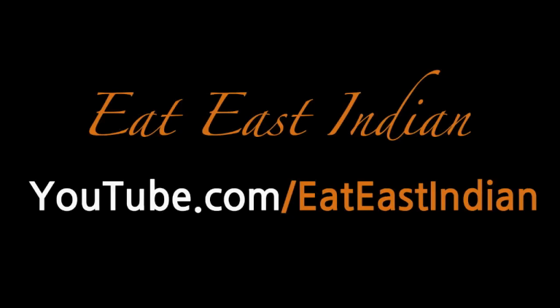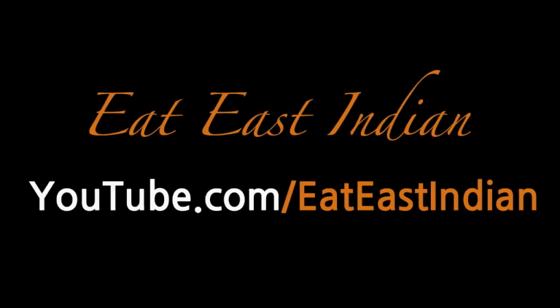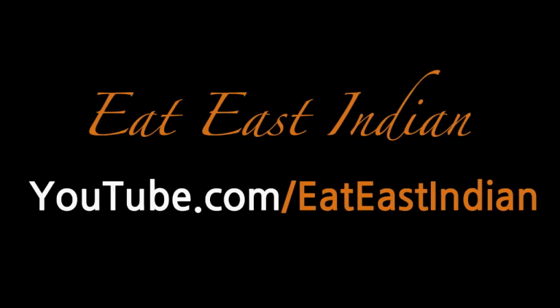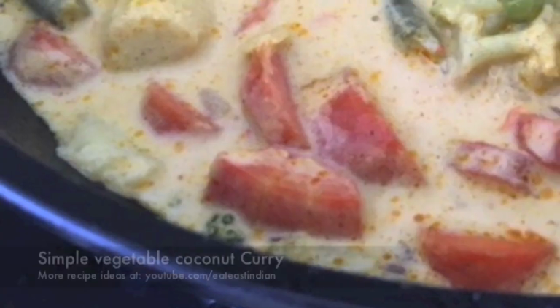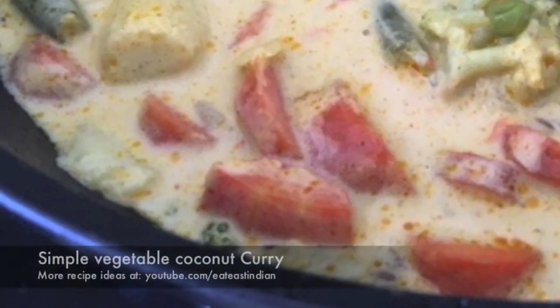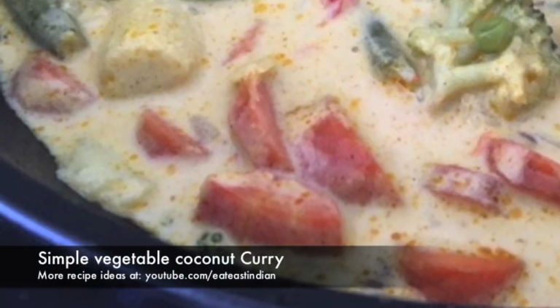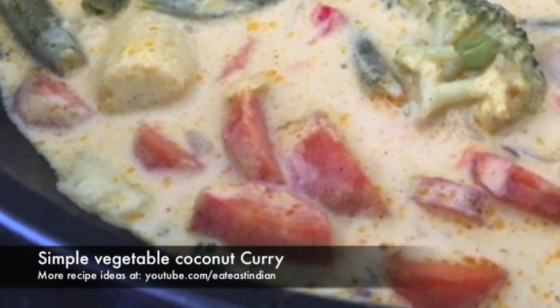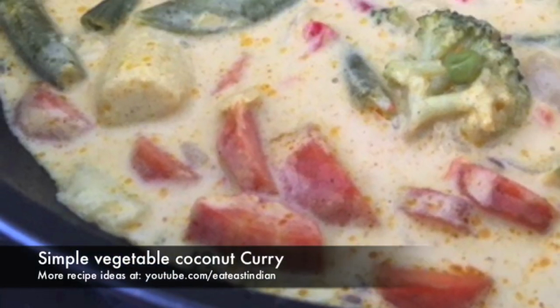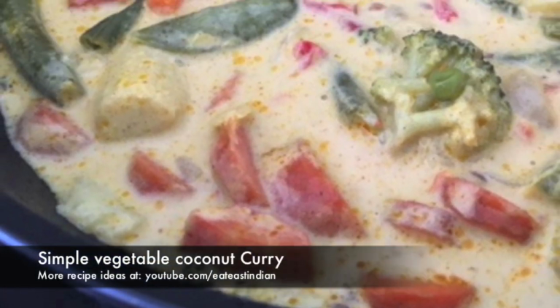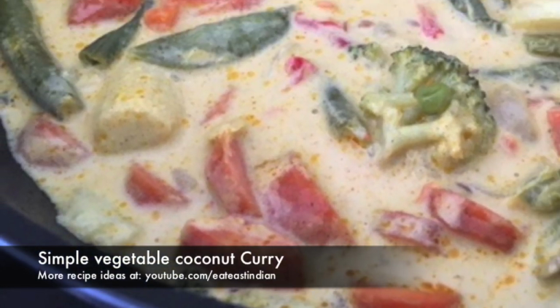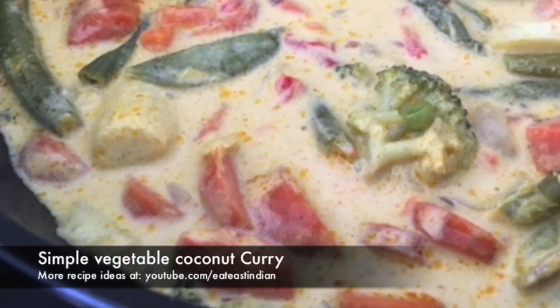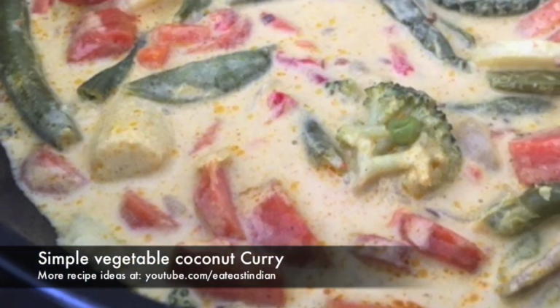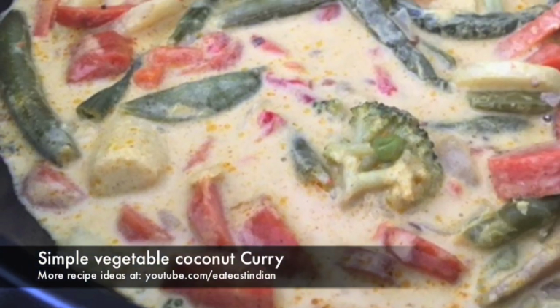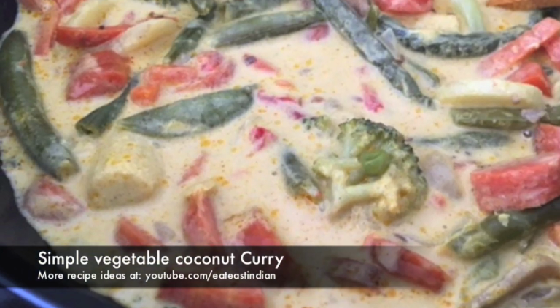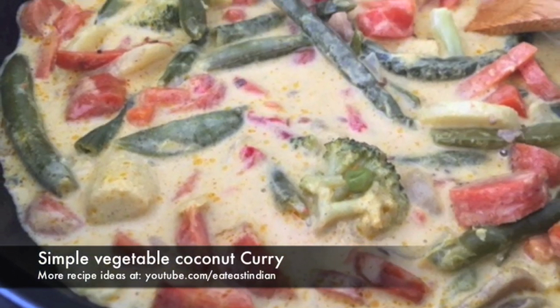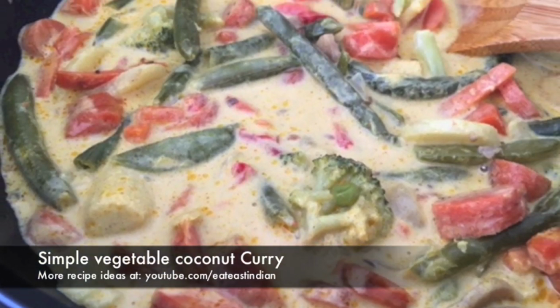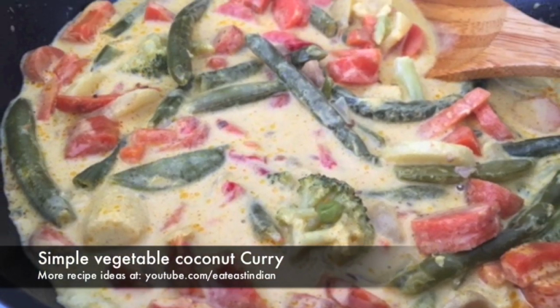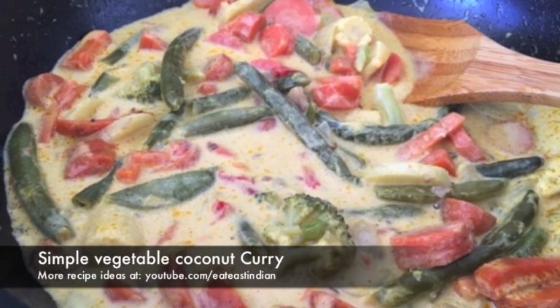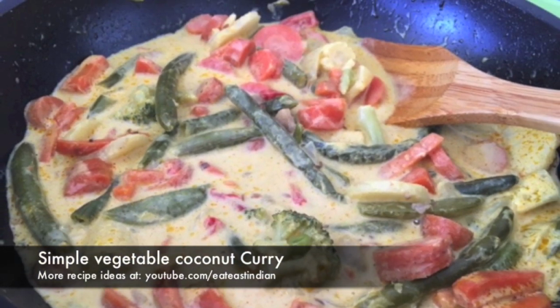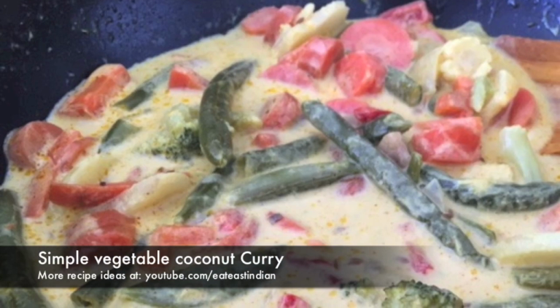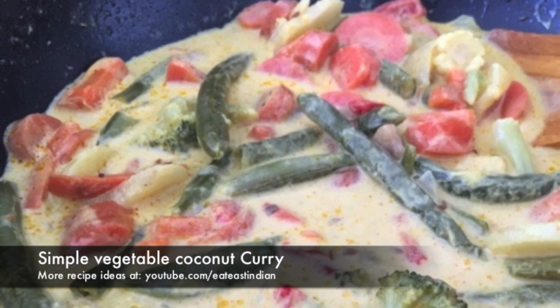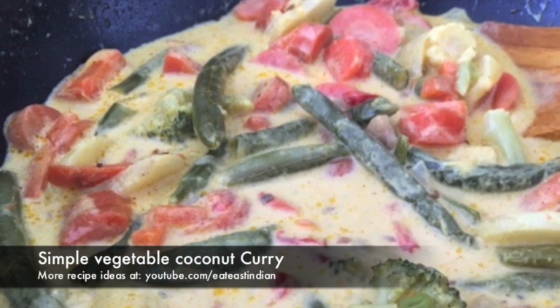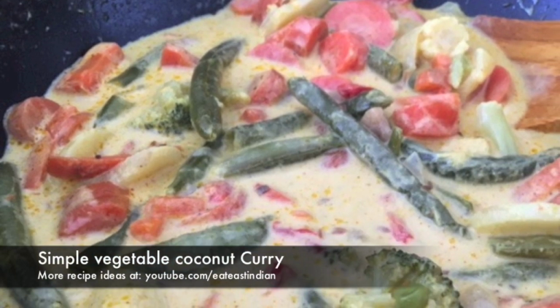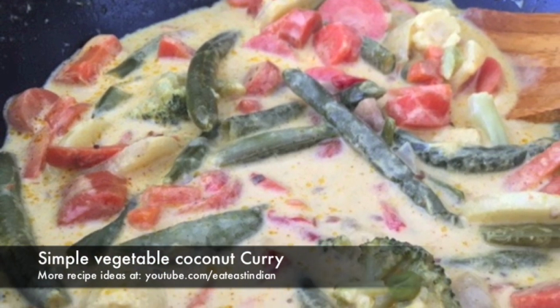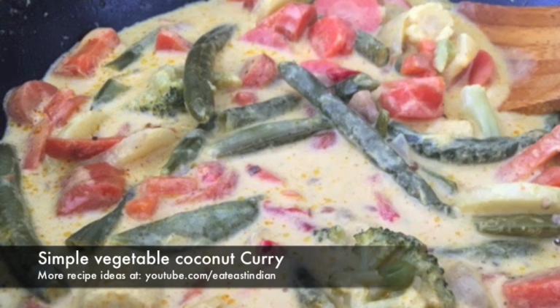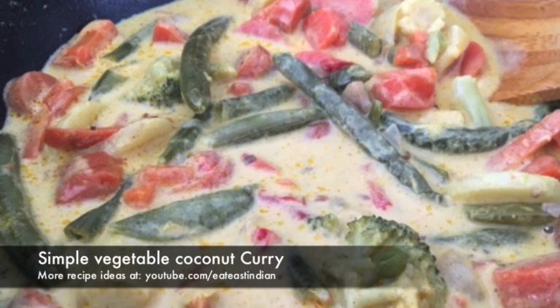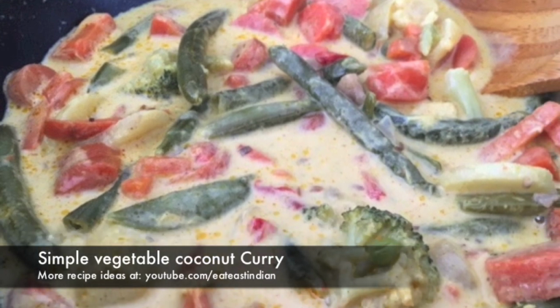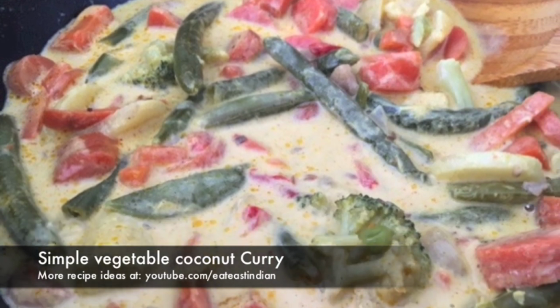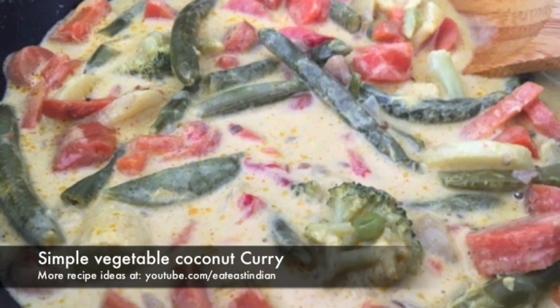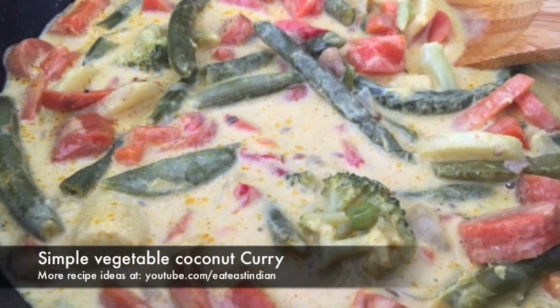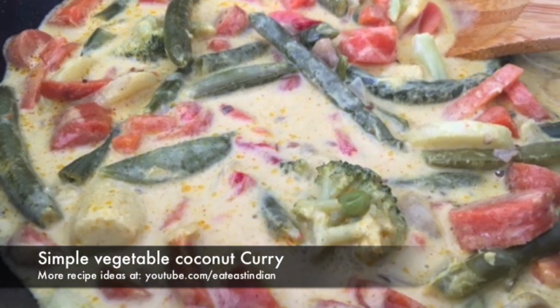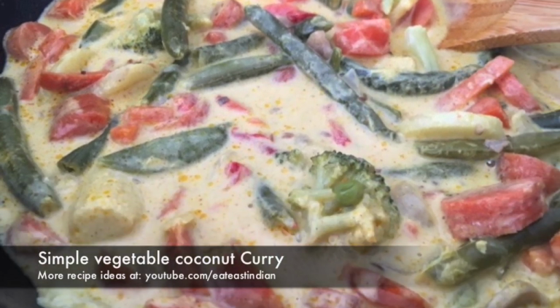Hey guys, preparing today's super delicious and easy vegetable coconut curry ready in 20 minutes.